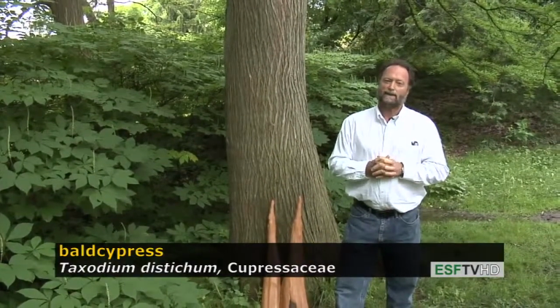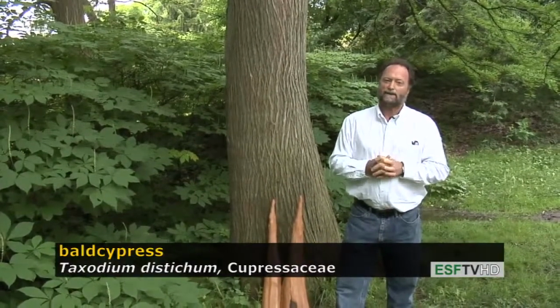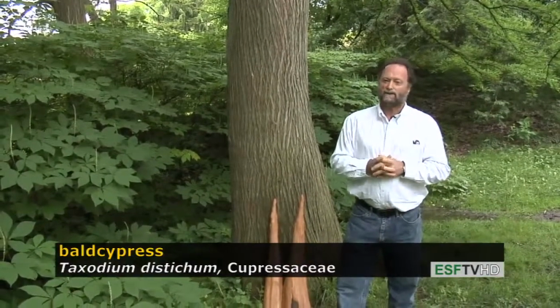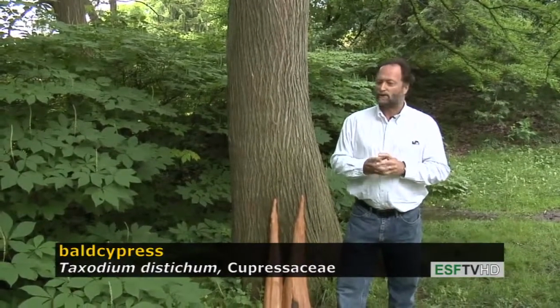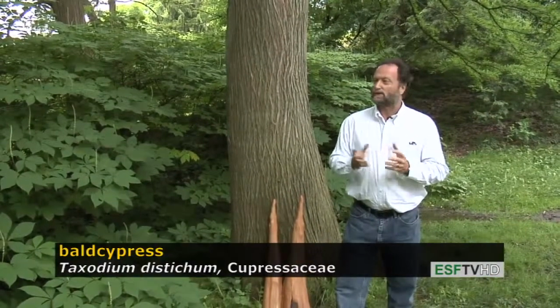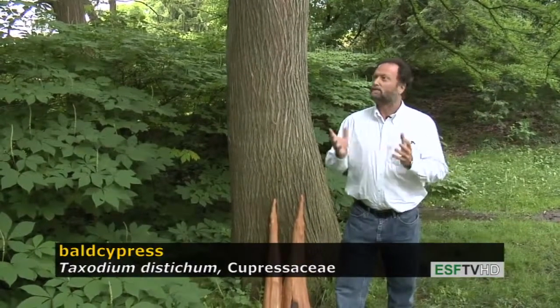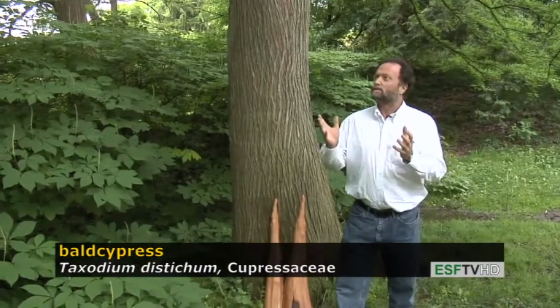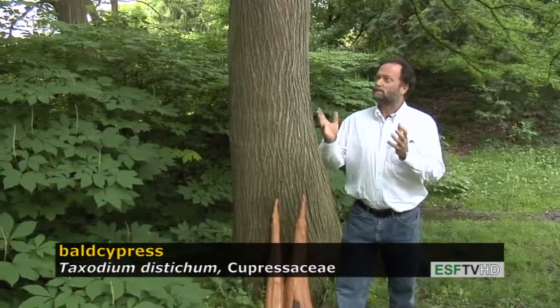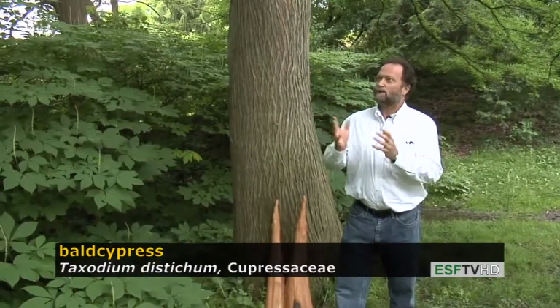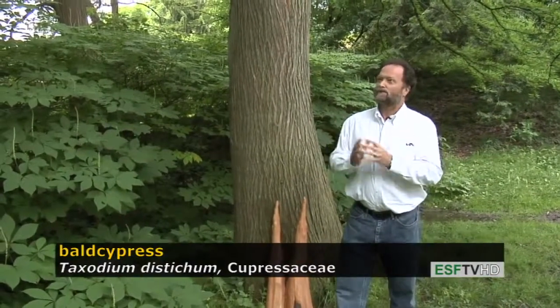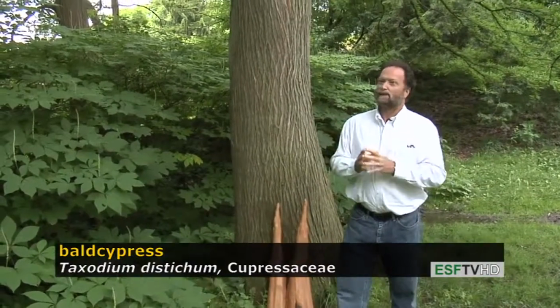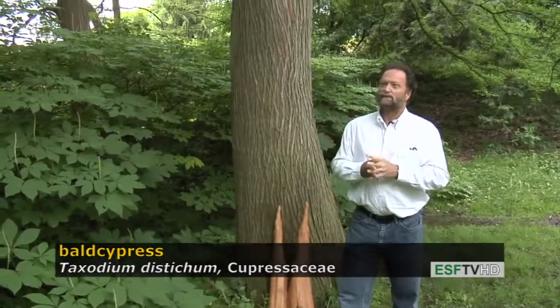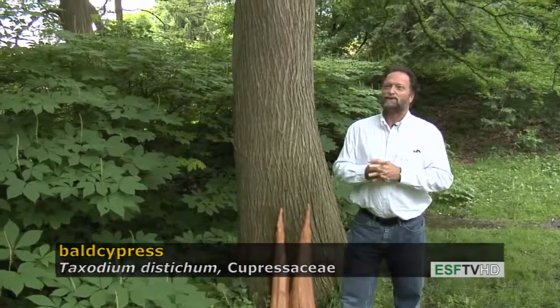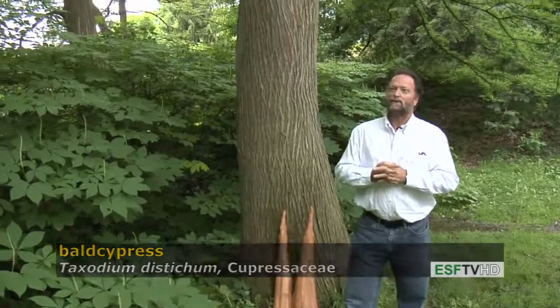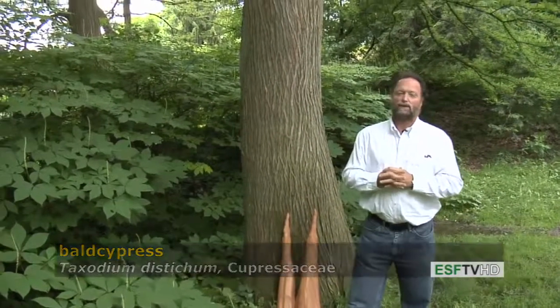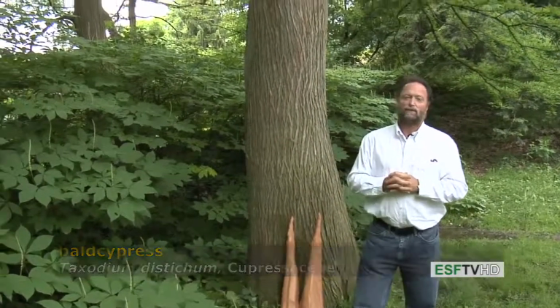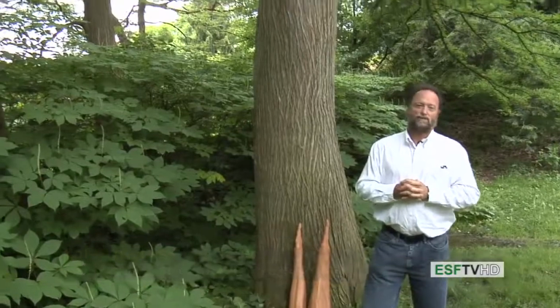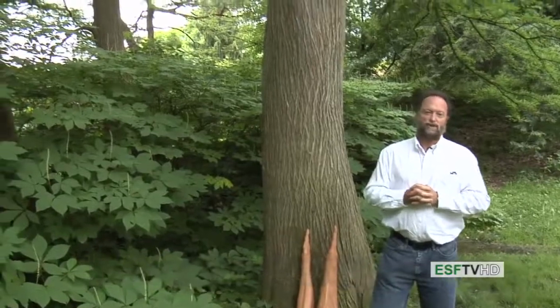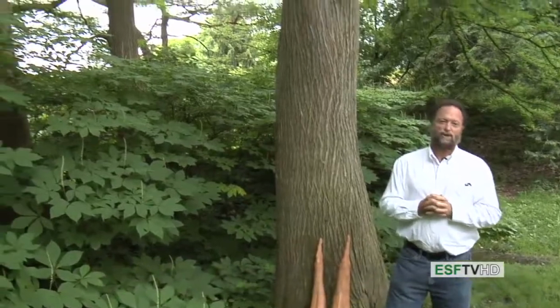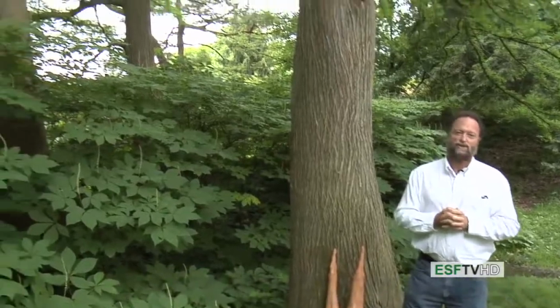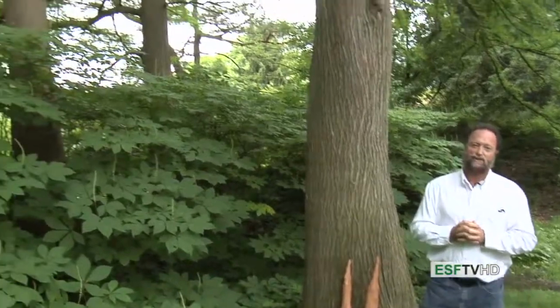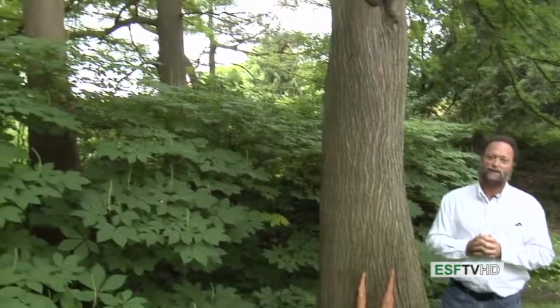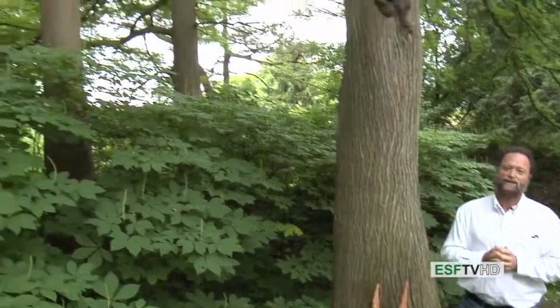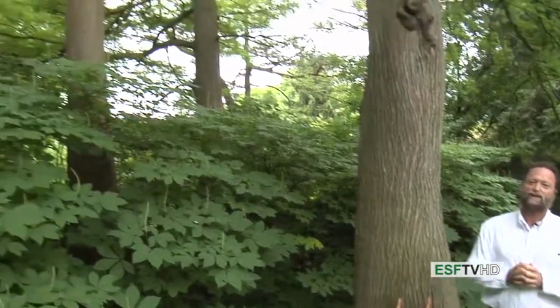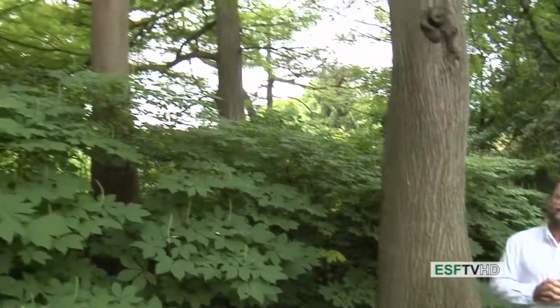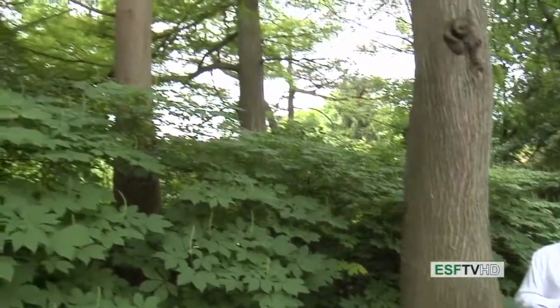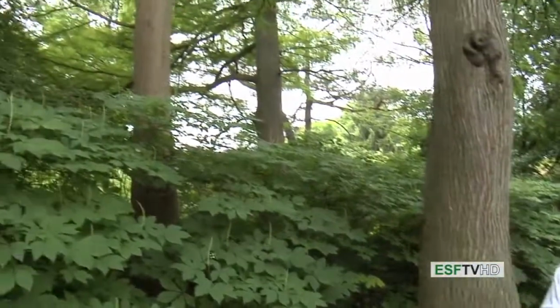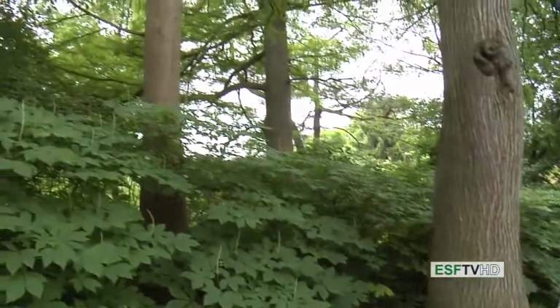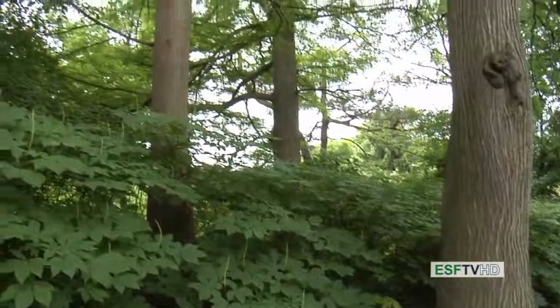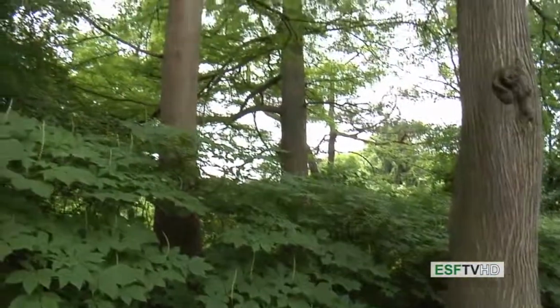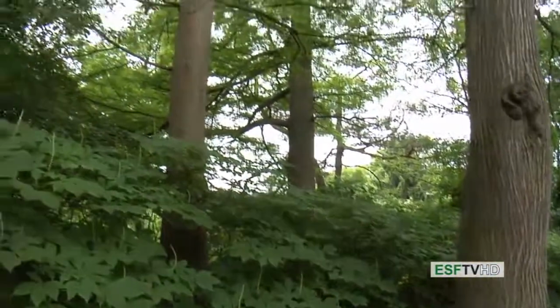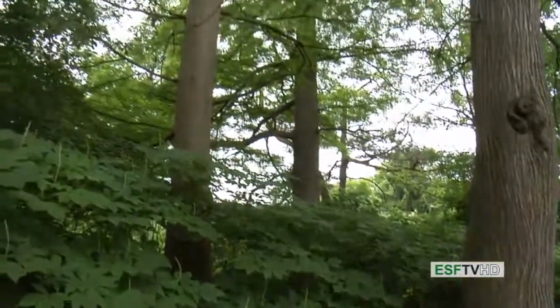The Bald Cypress — one of our most interesting trees in eastern North America.